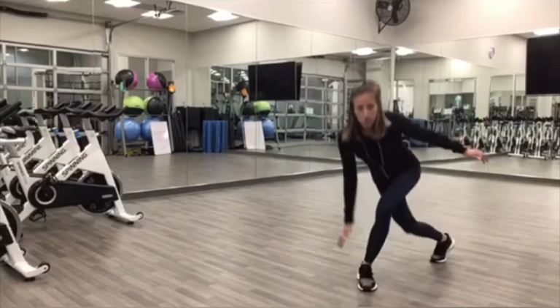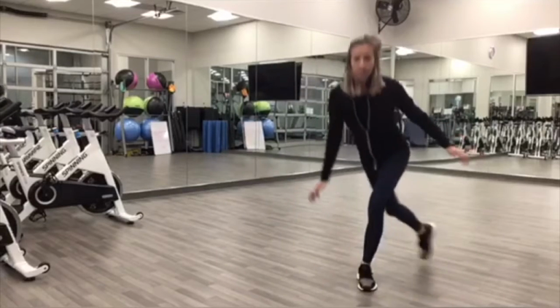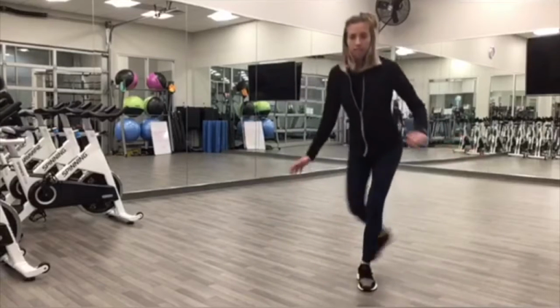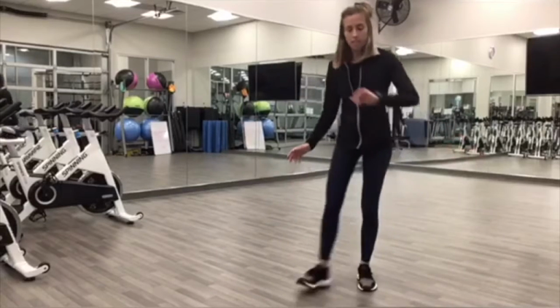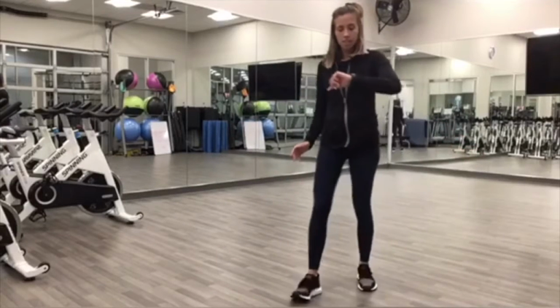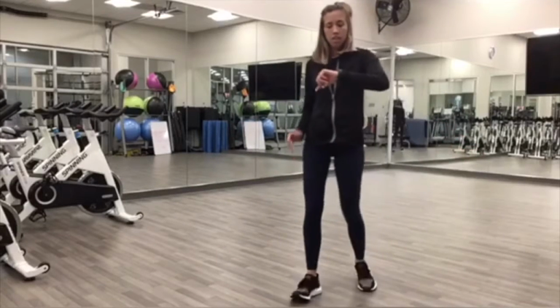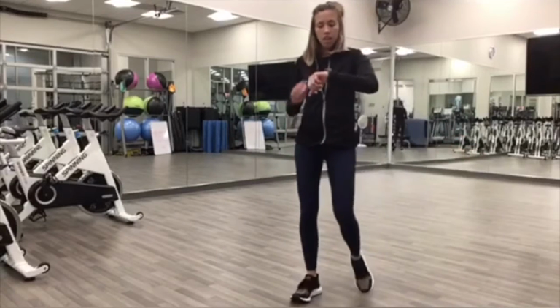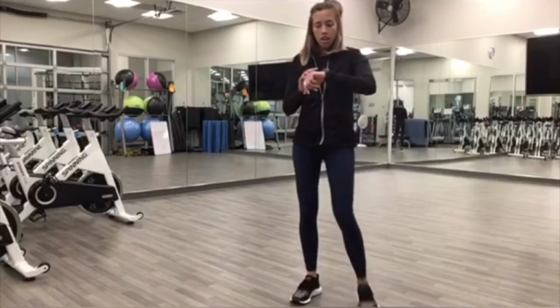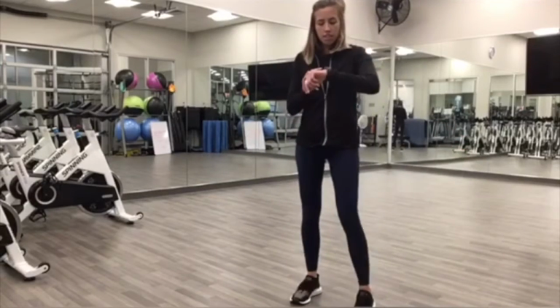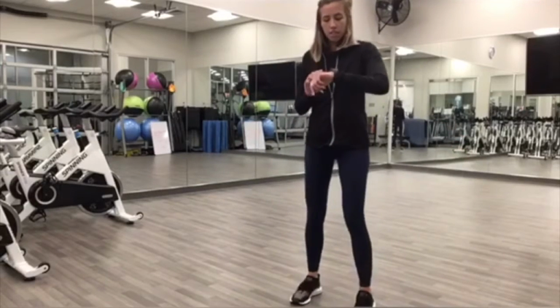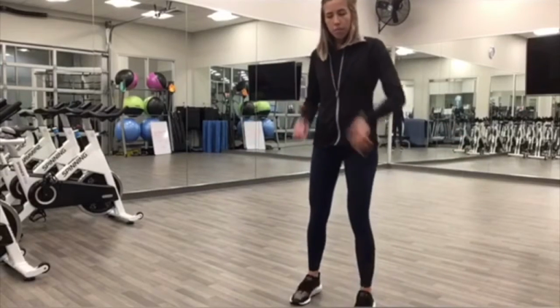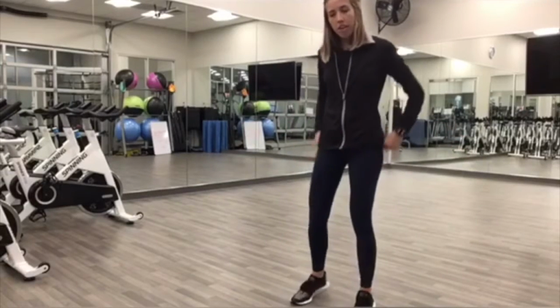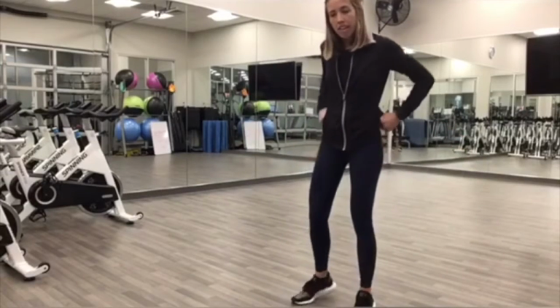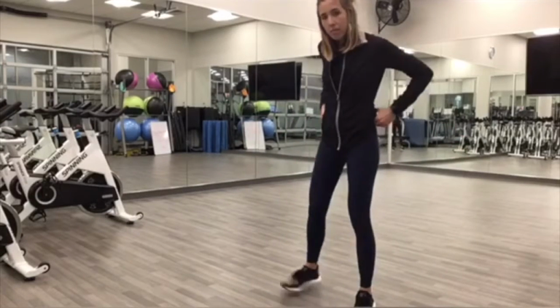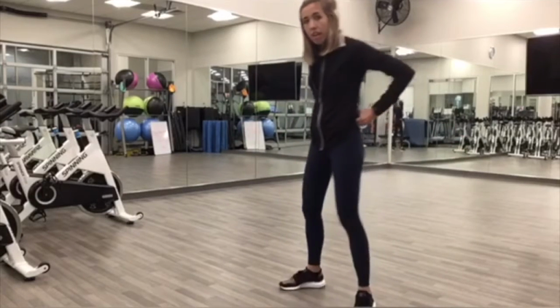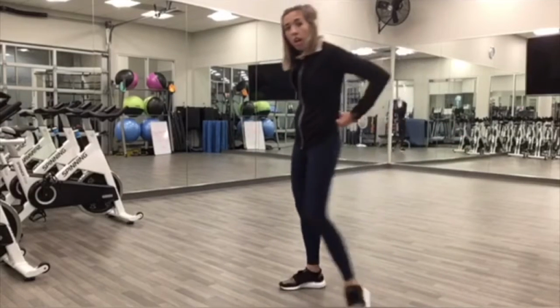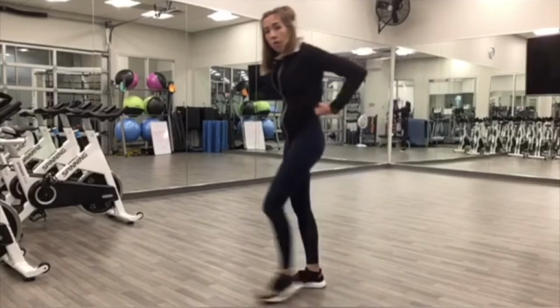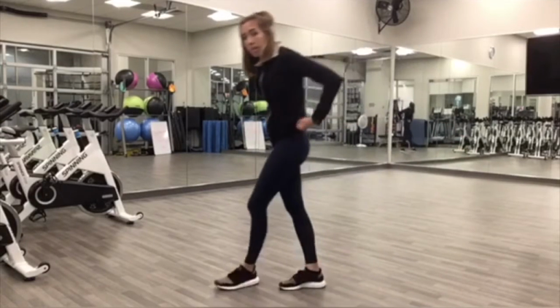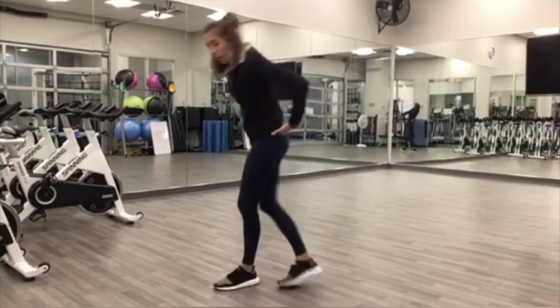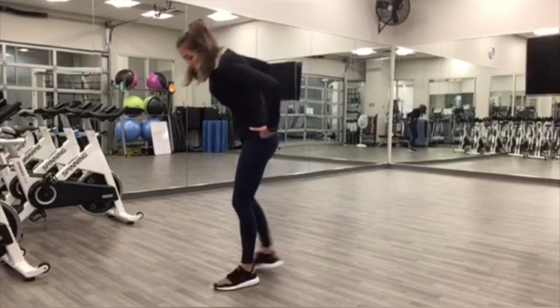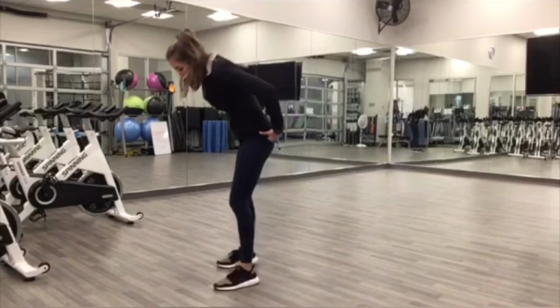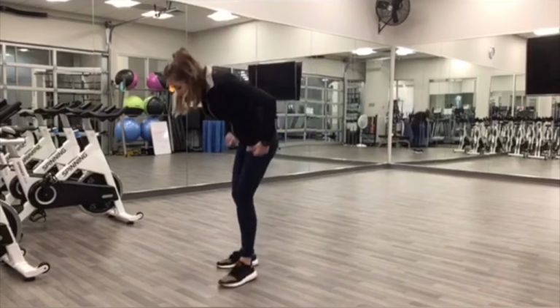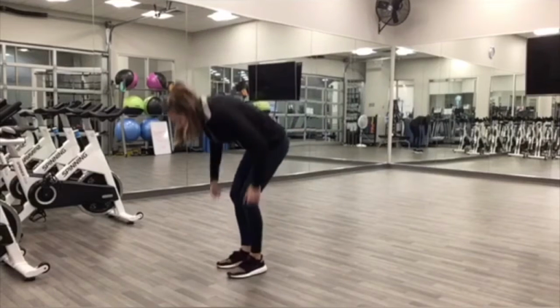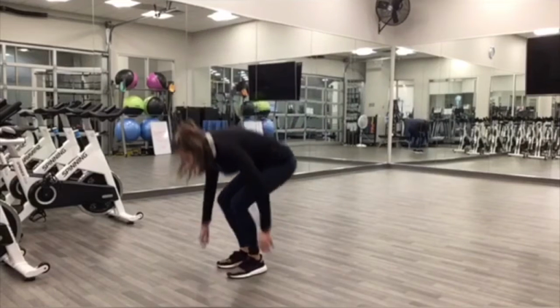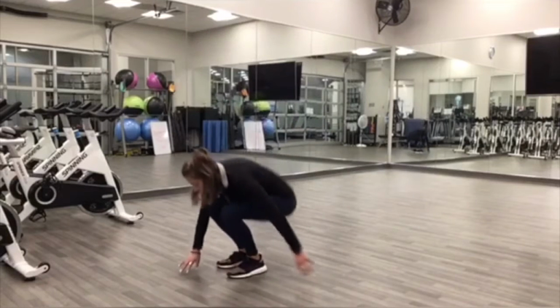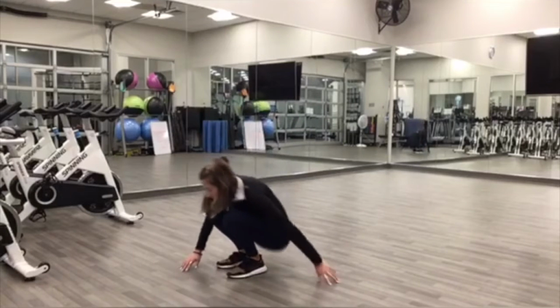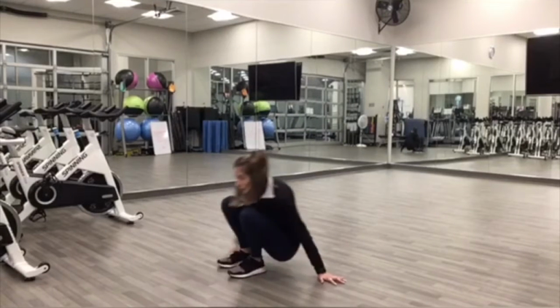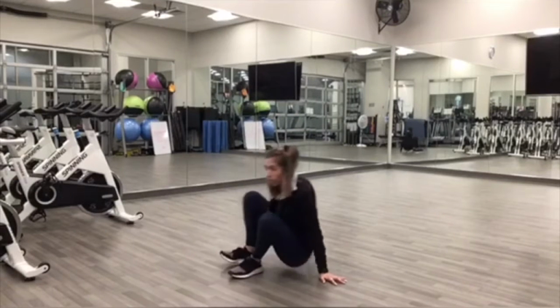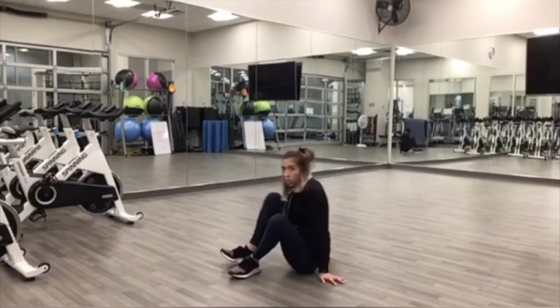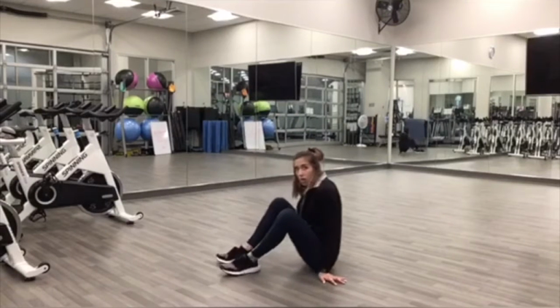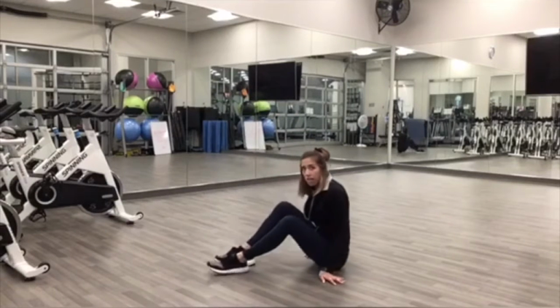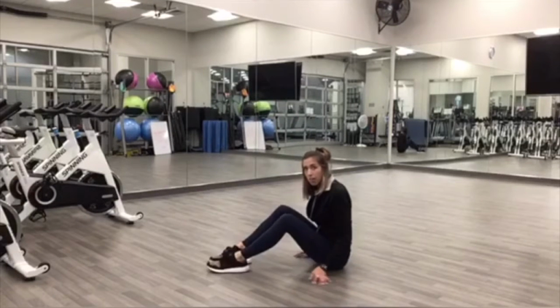Rest. Awesome, next one. We're going to be down on the floor. We're going to do toe taps.